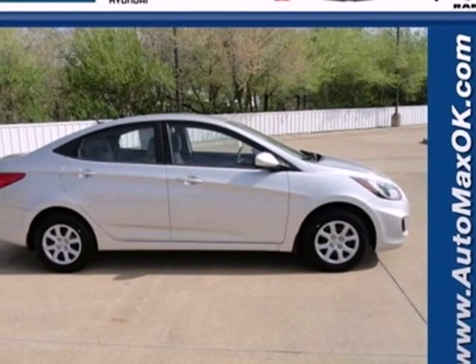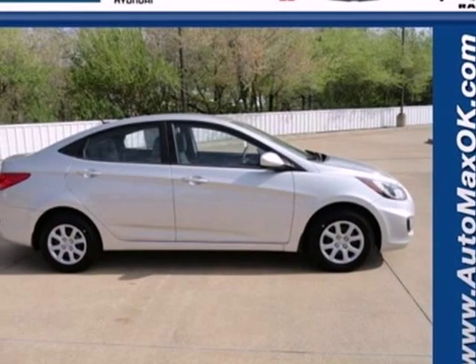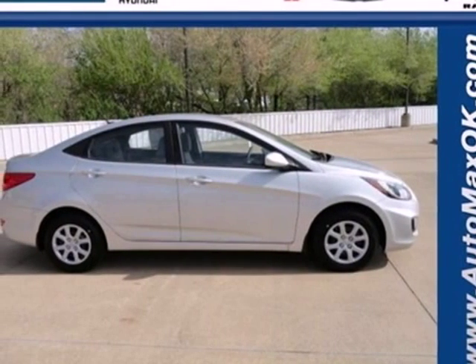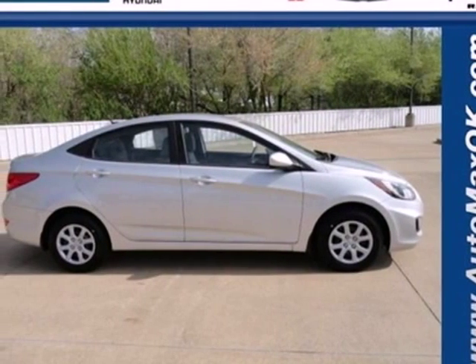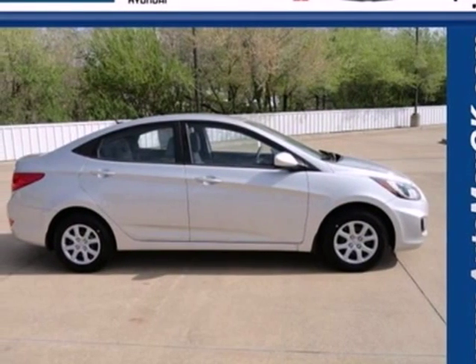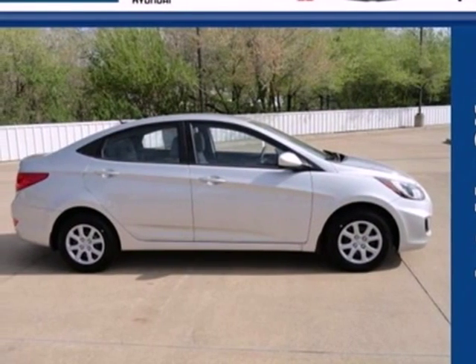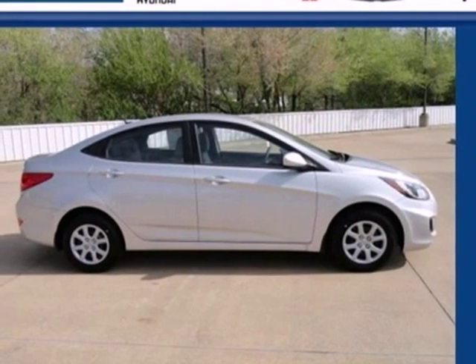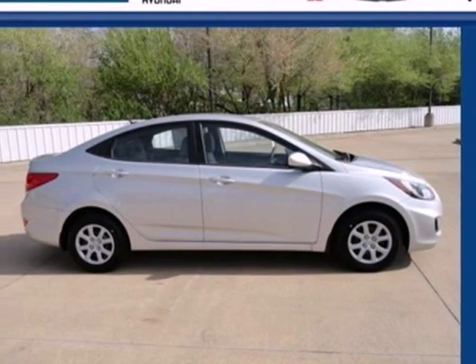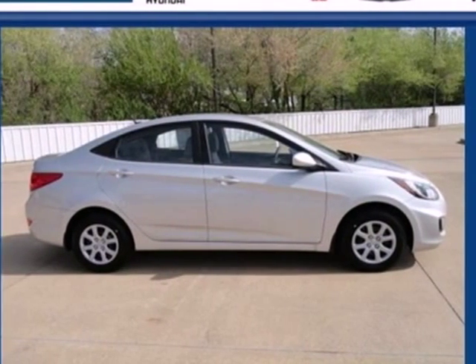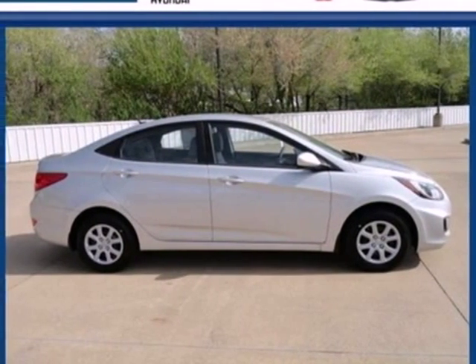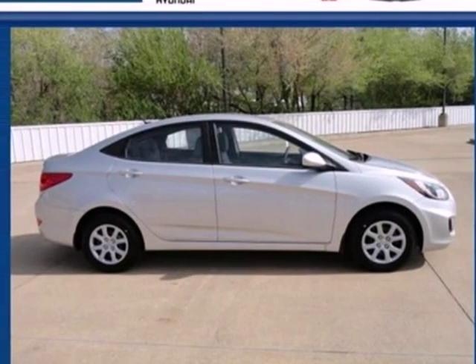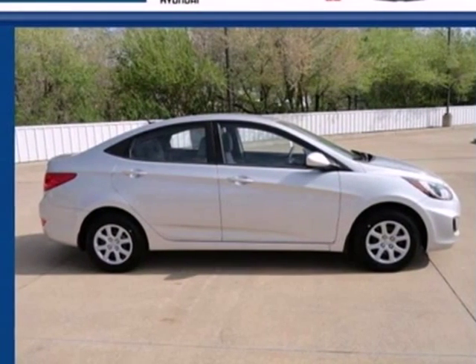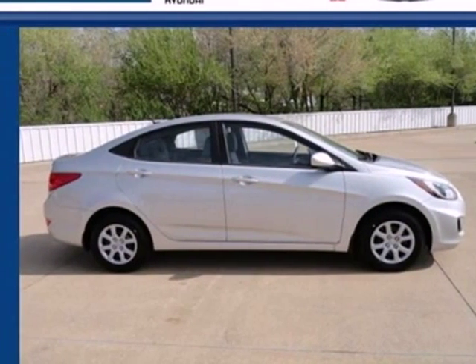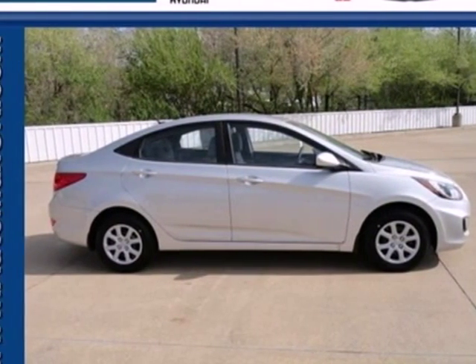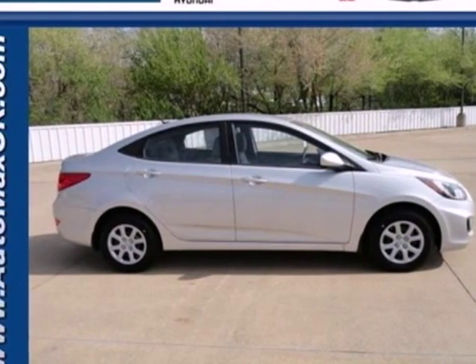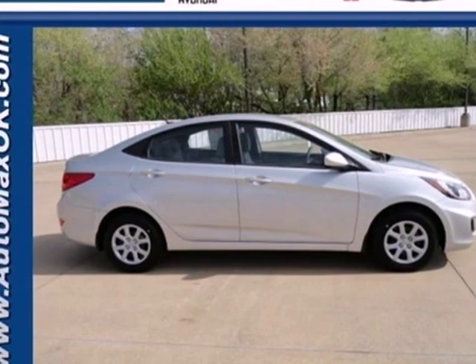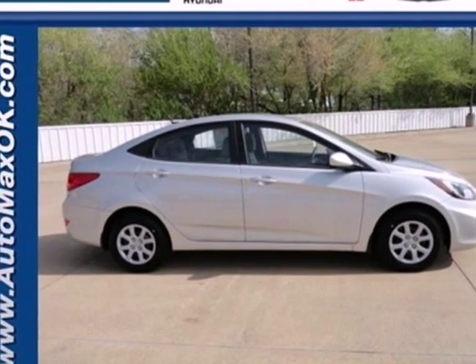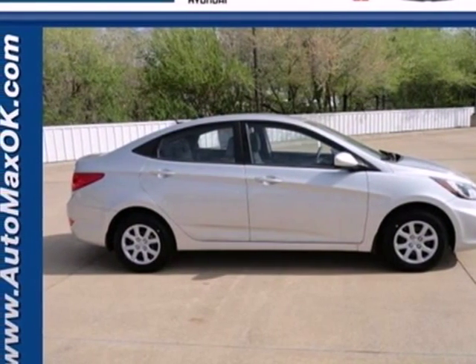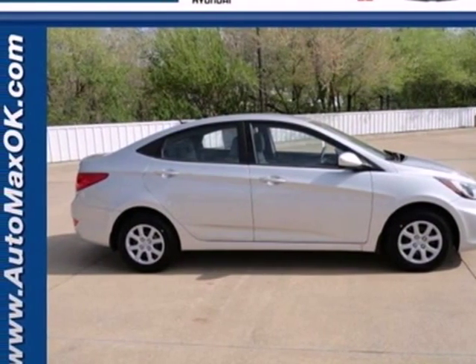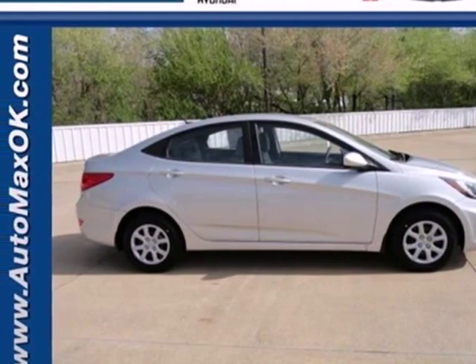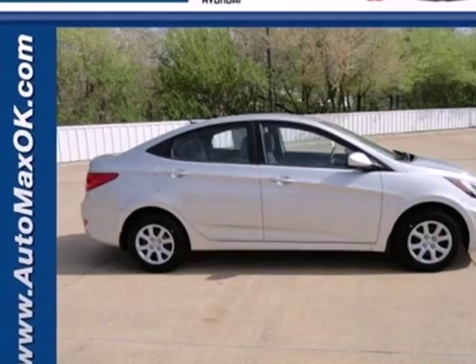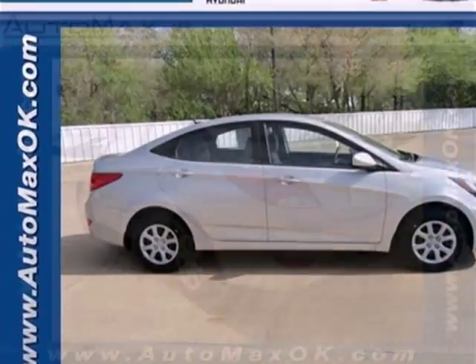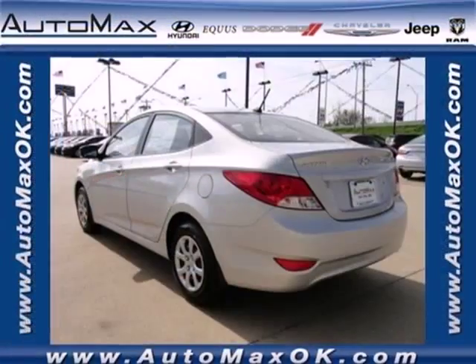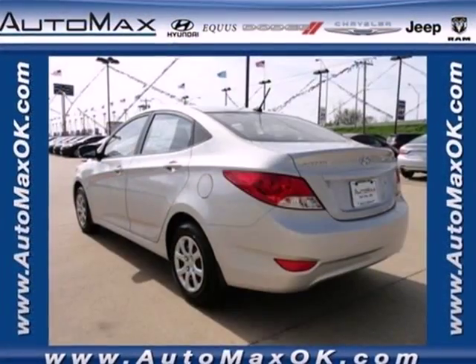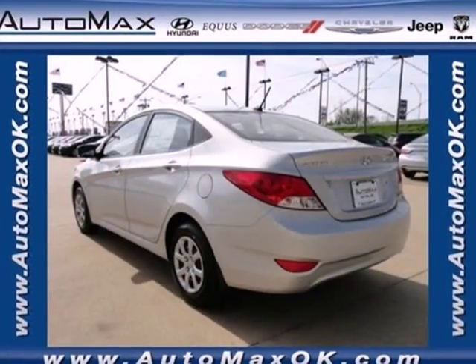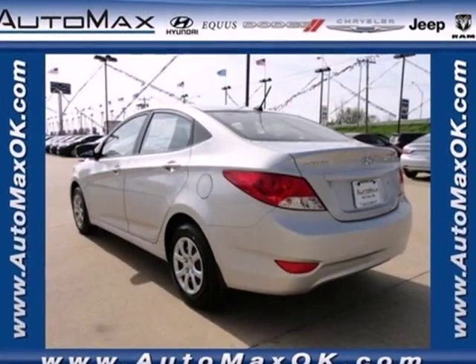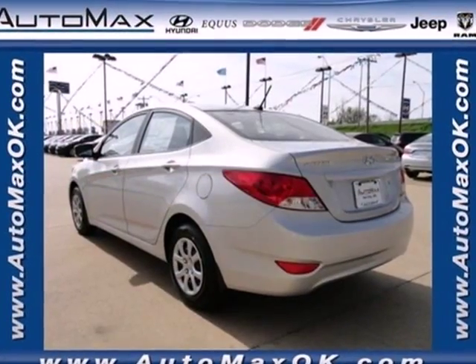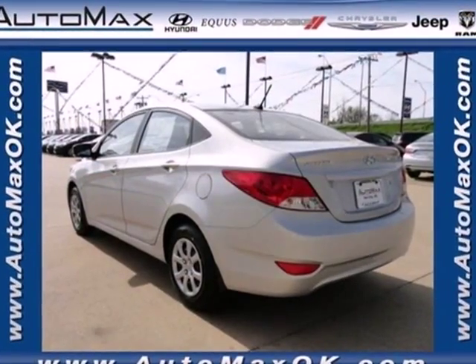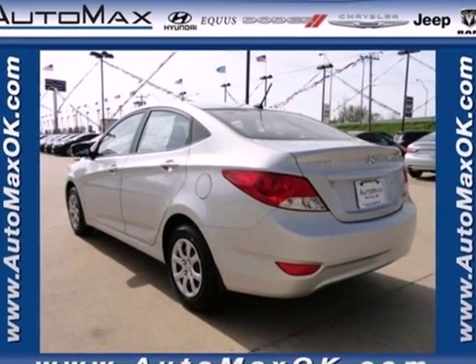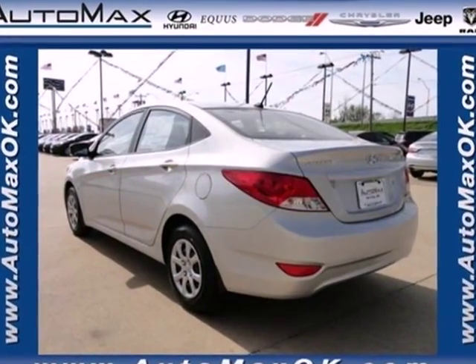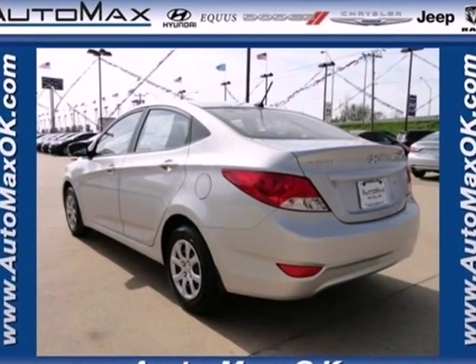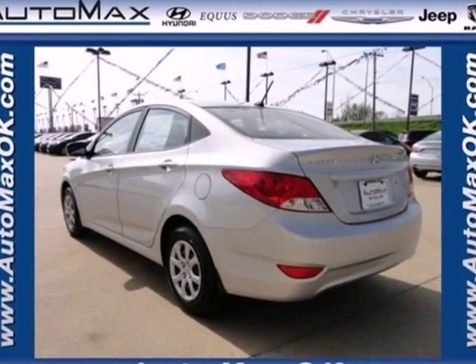It's a 2012 Hyundai Accent. Drive relaxed with this vehicle's supportive seating and quality interior.